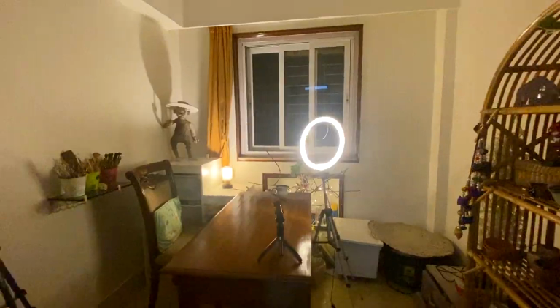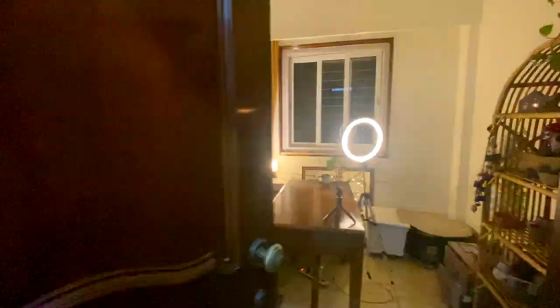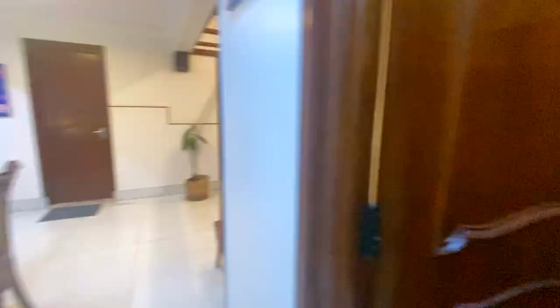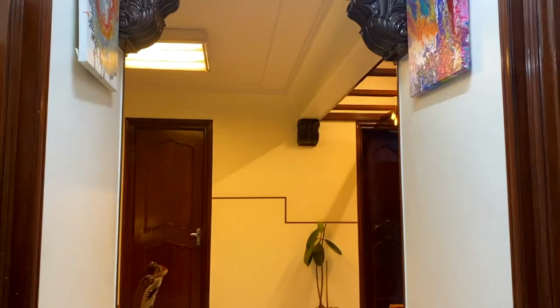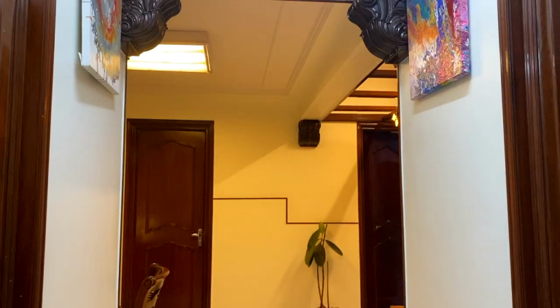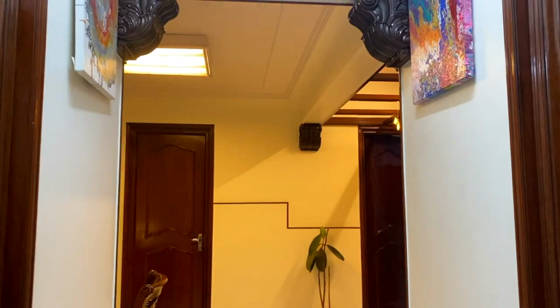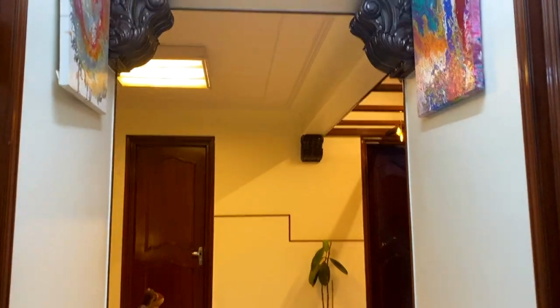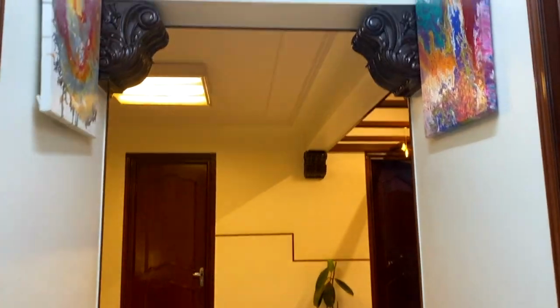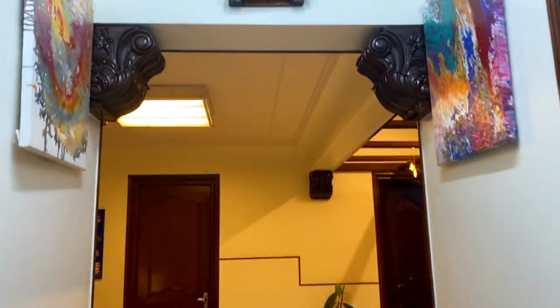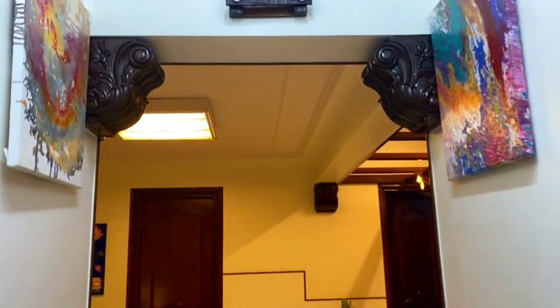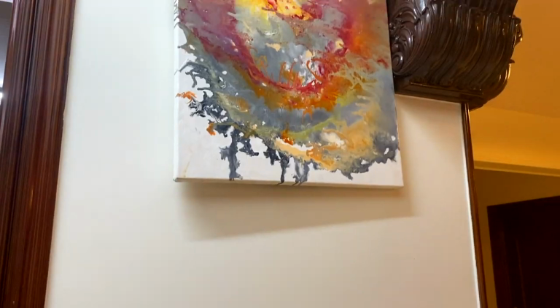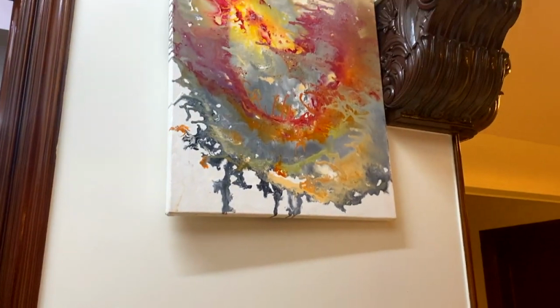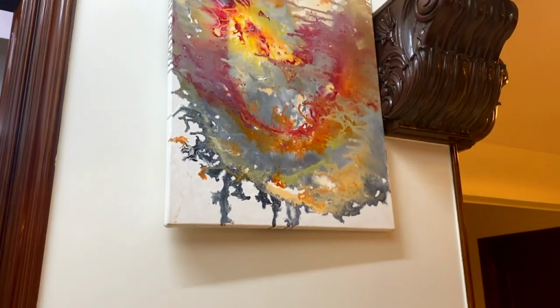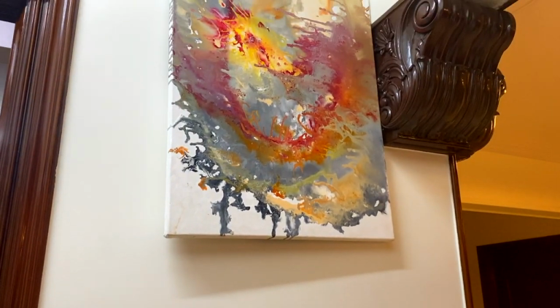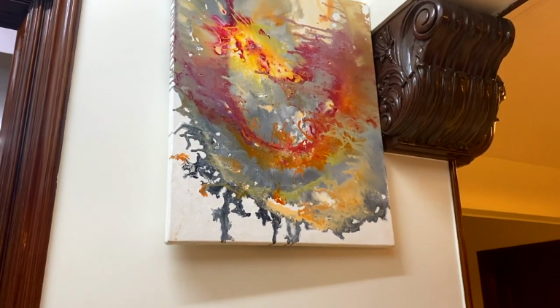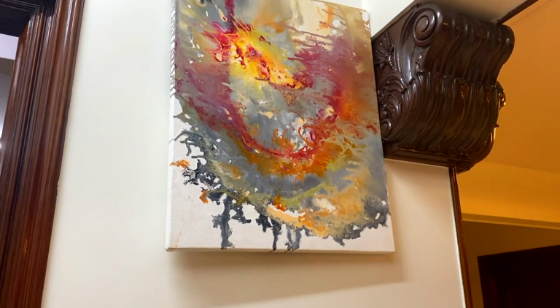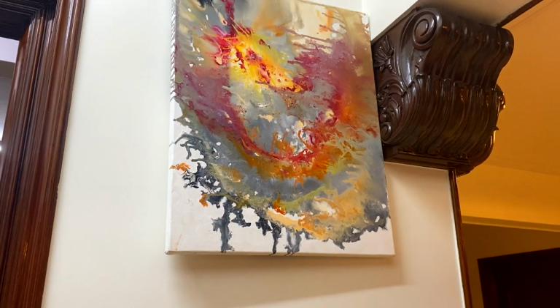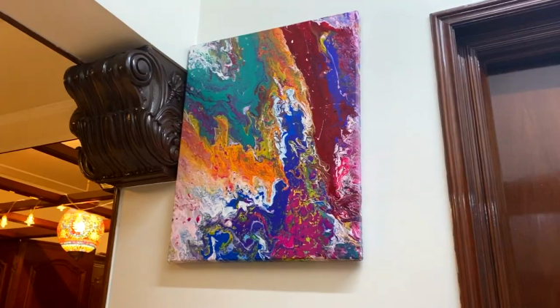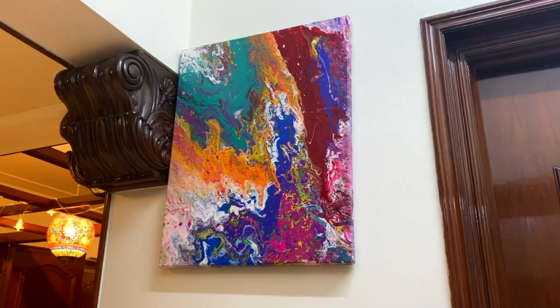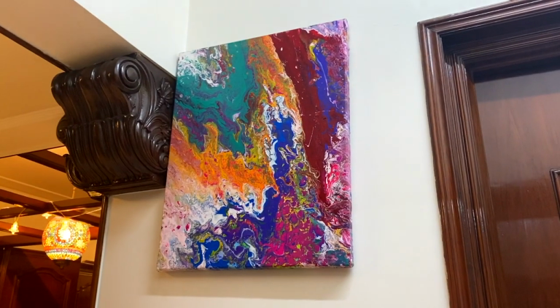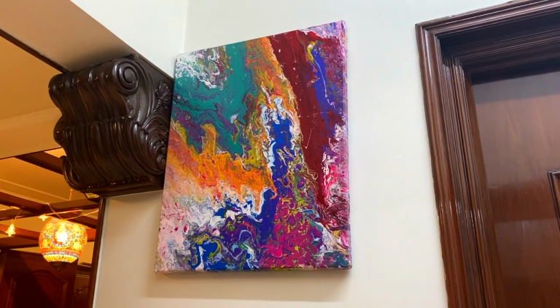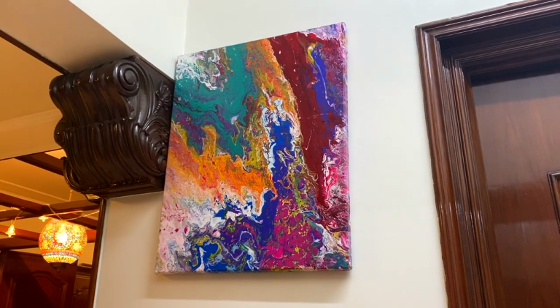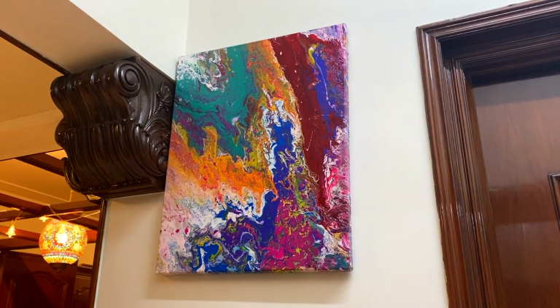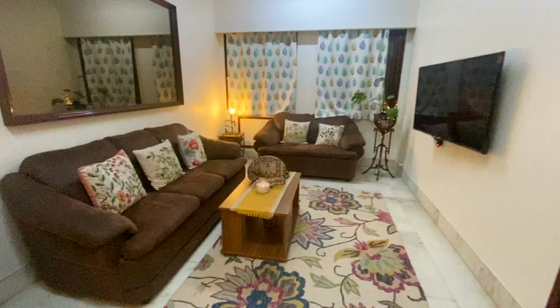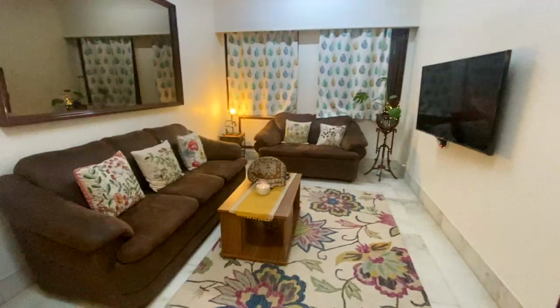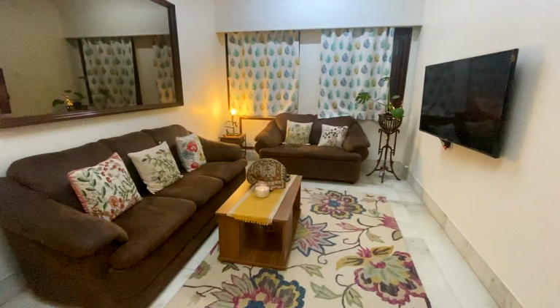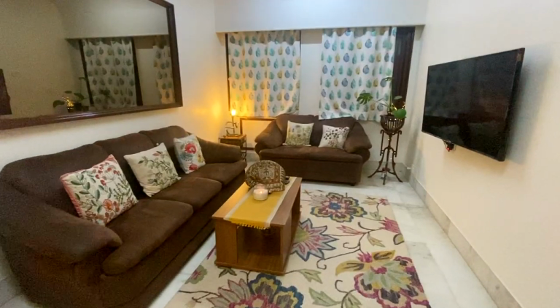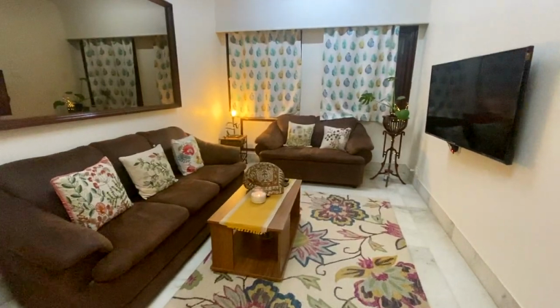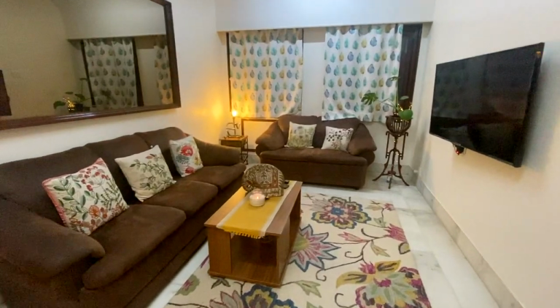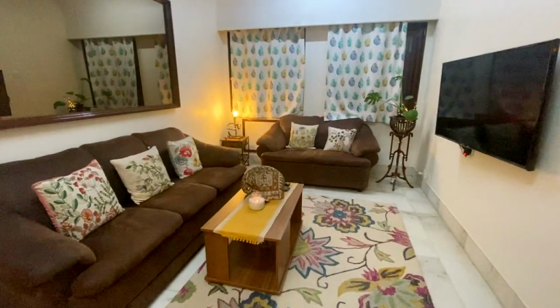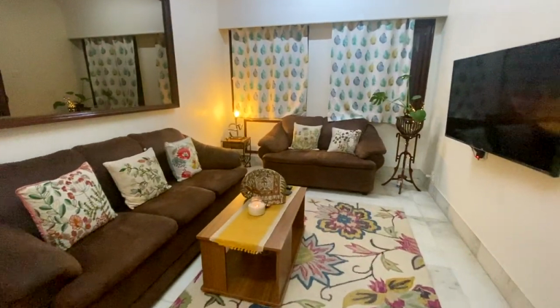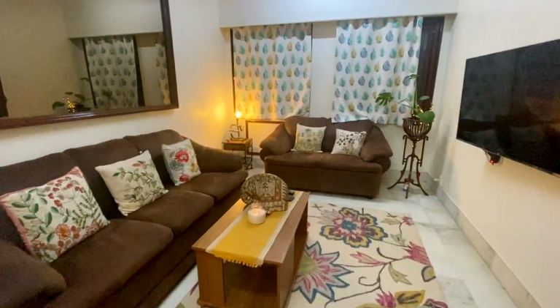These are my acrylic pouring paintings. This is our drawing room.